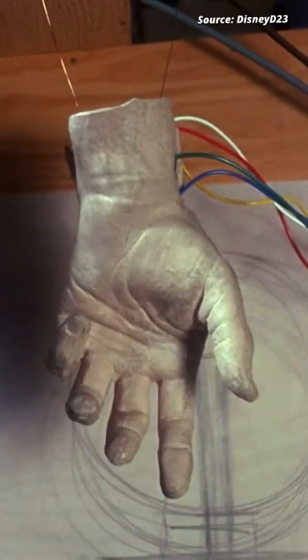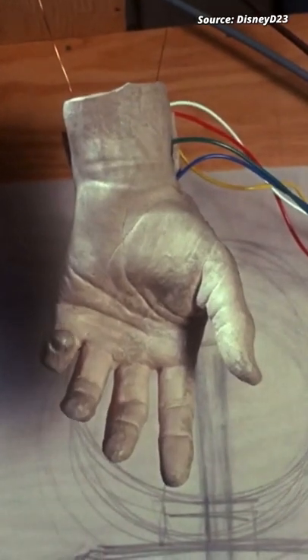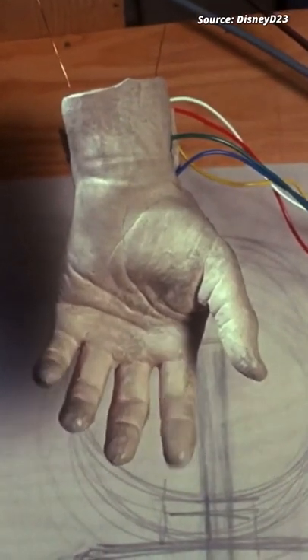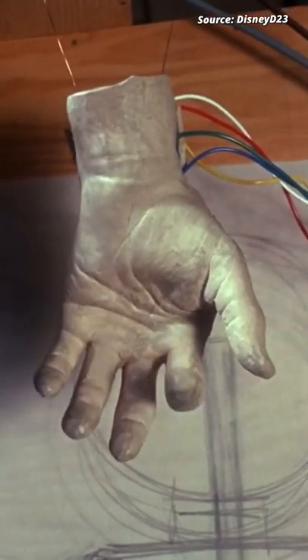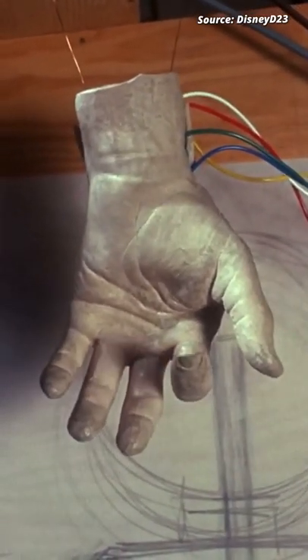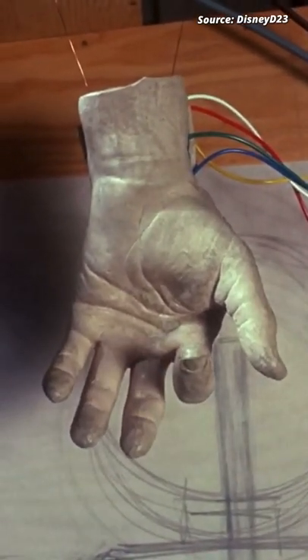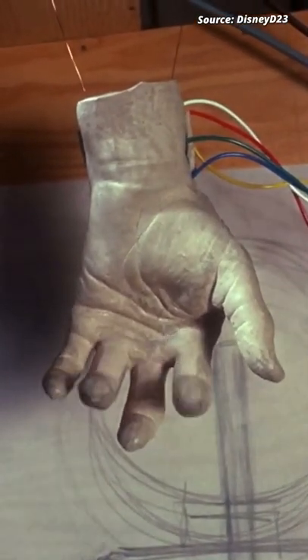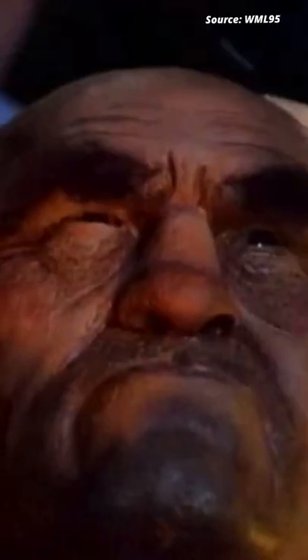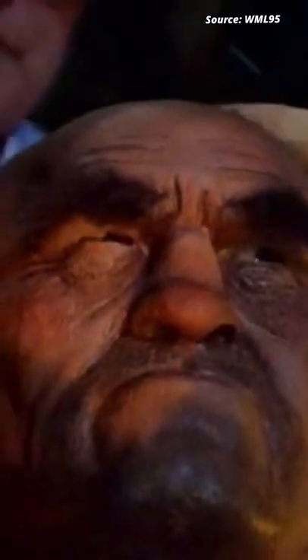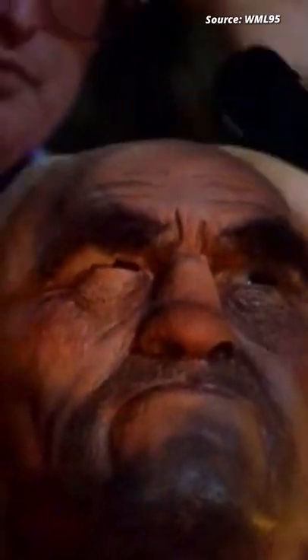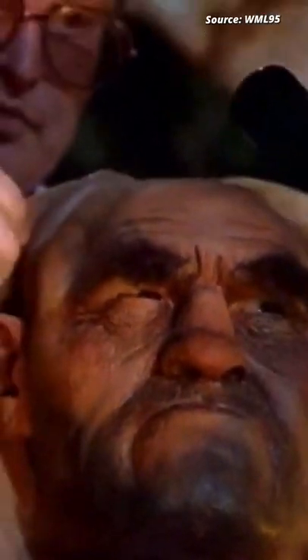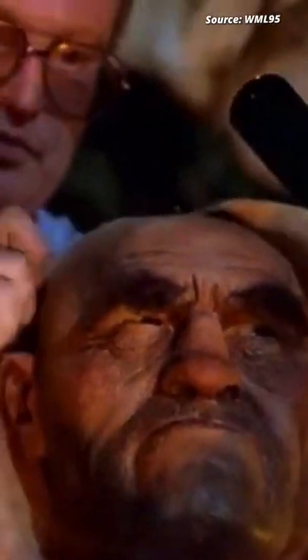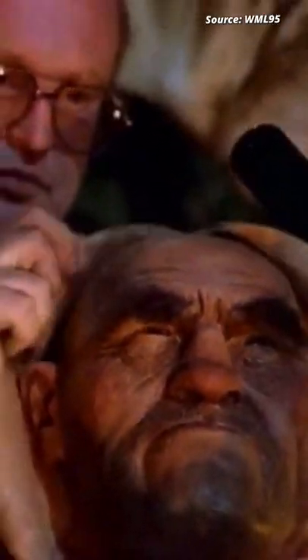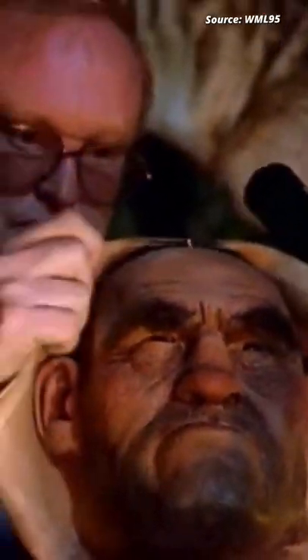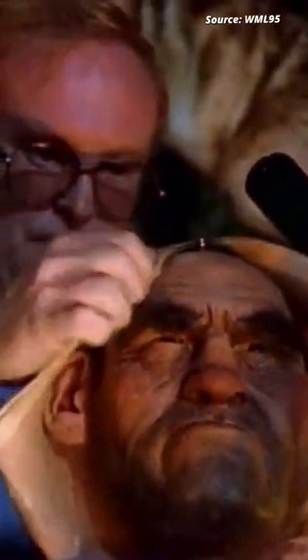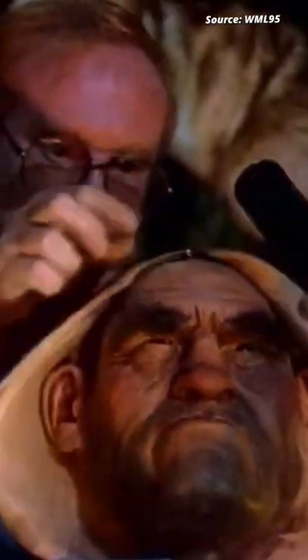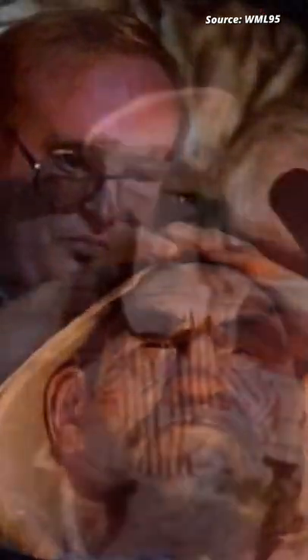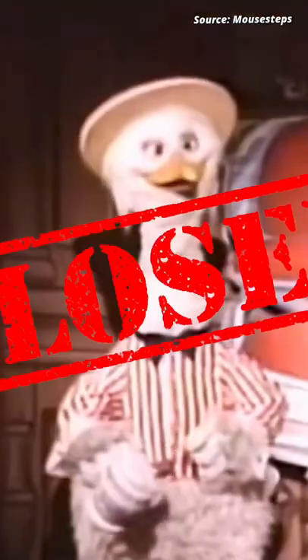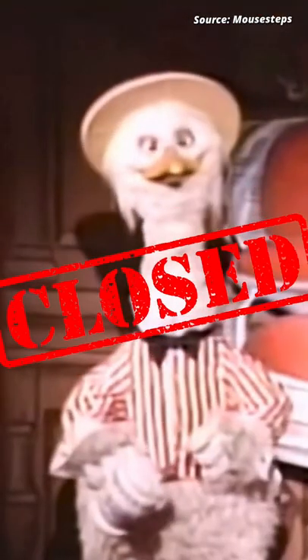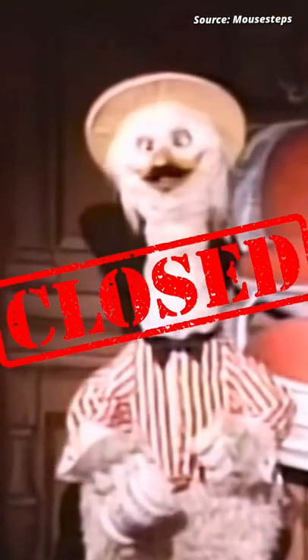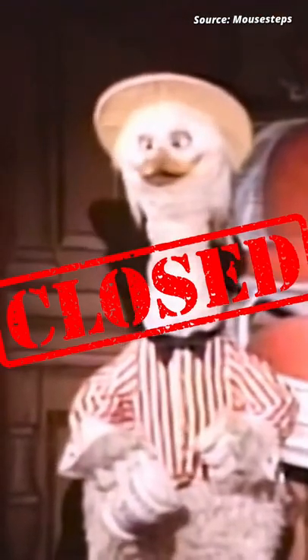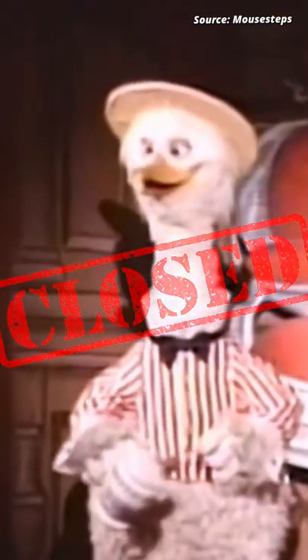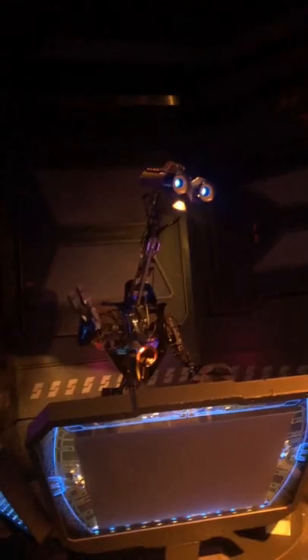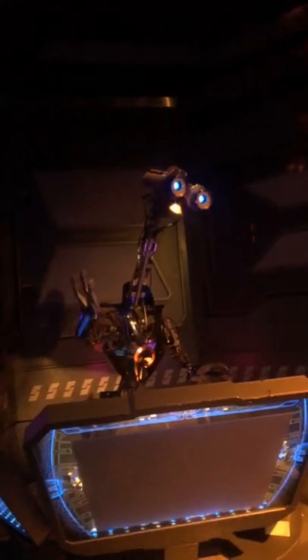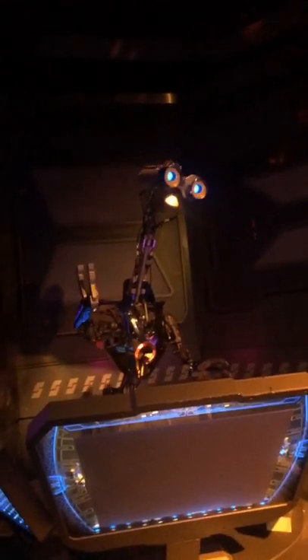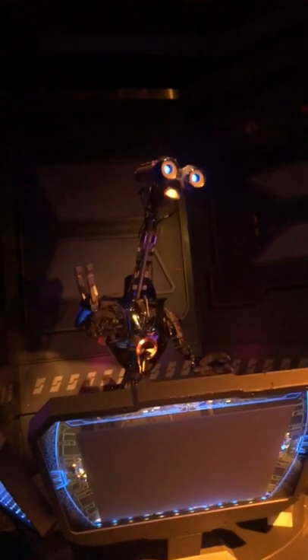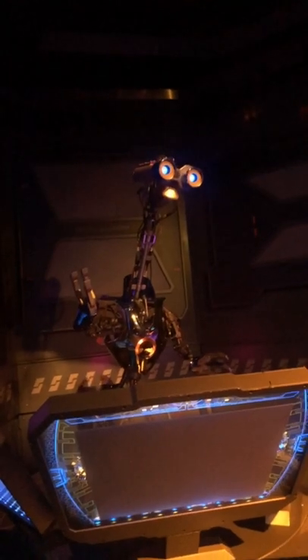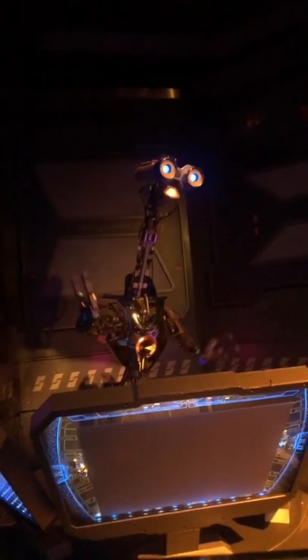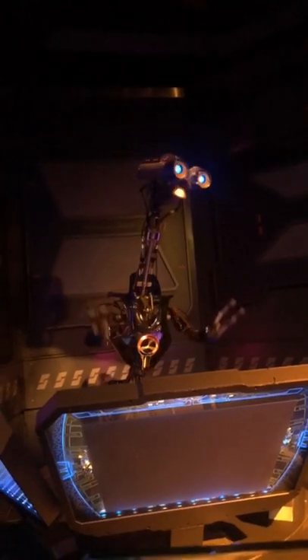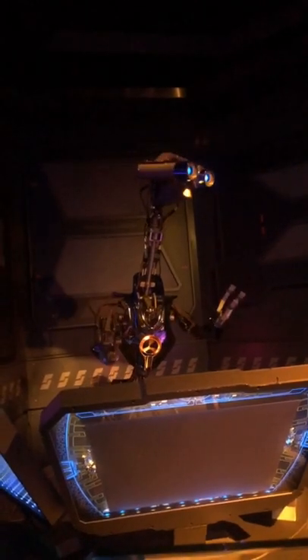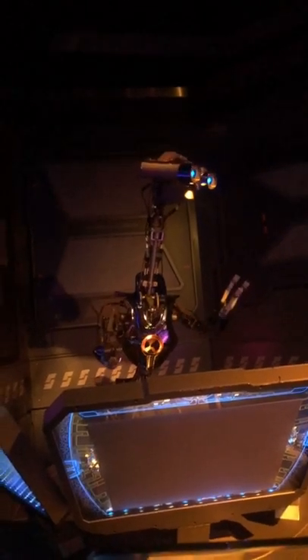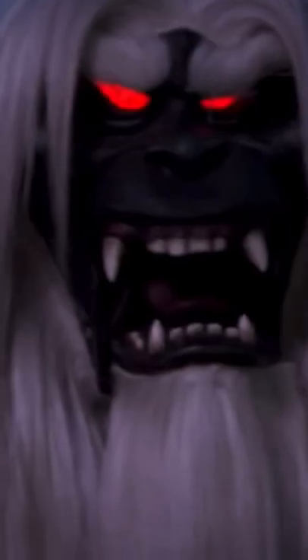The animatronics at Disneyland often get reused. Once an attraction closes down, they get skinned and put into new attractions with a new look.